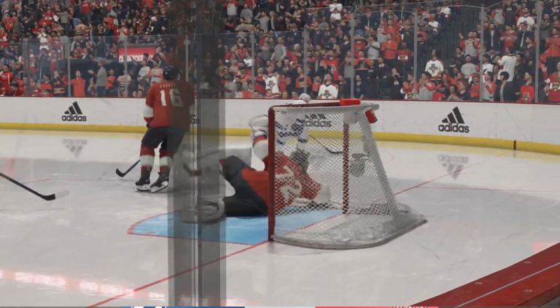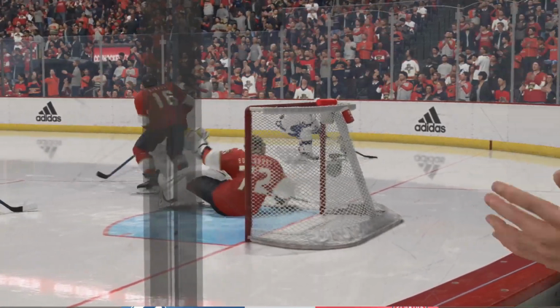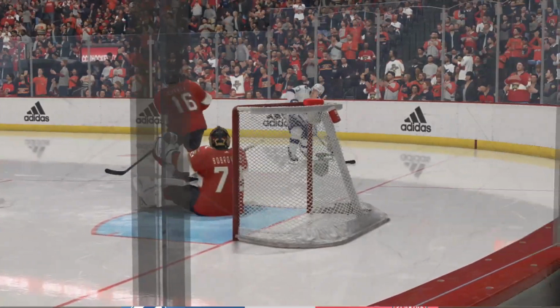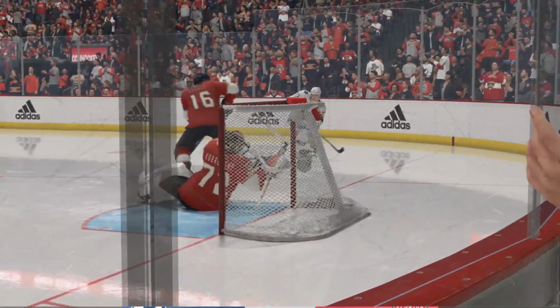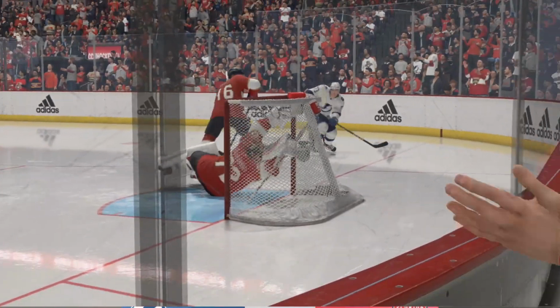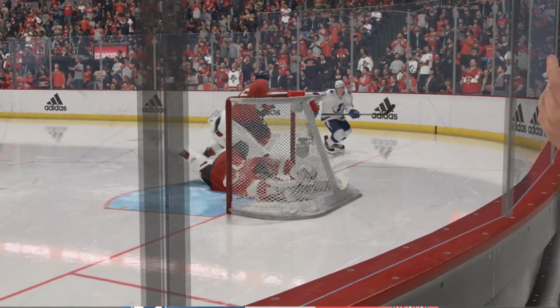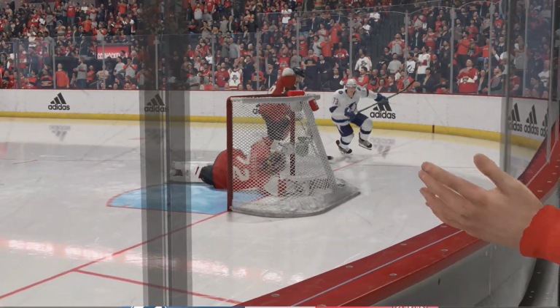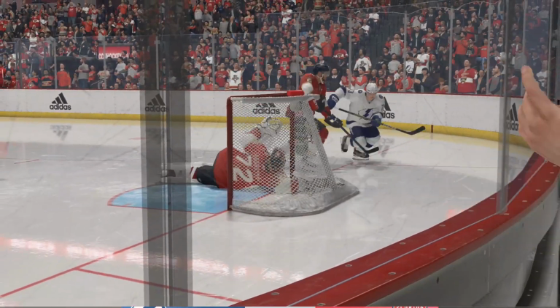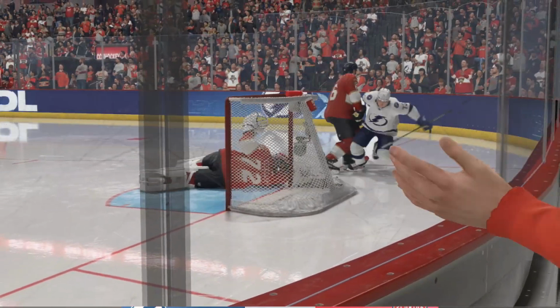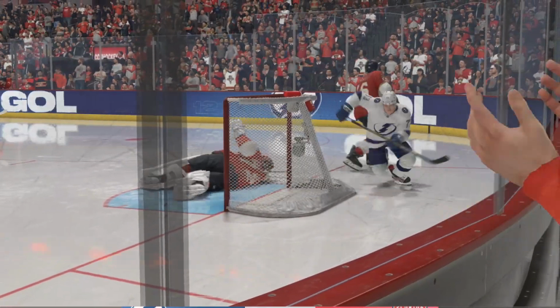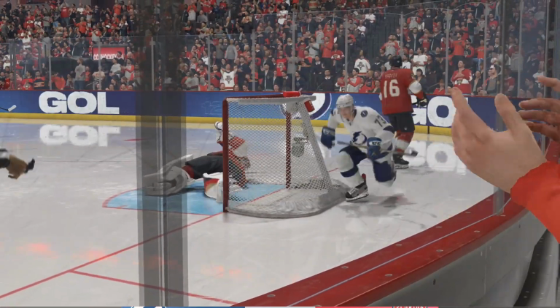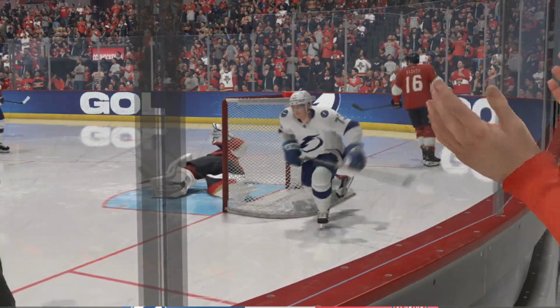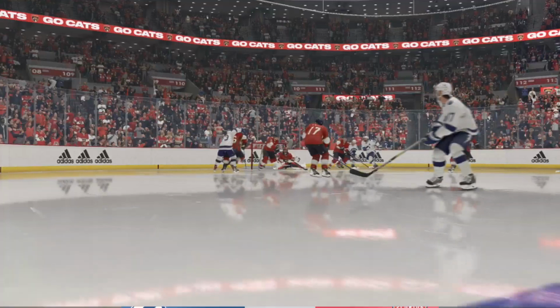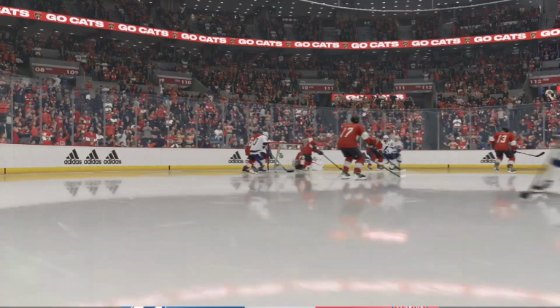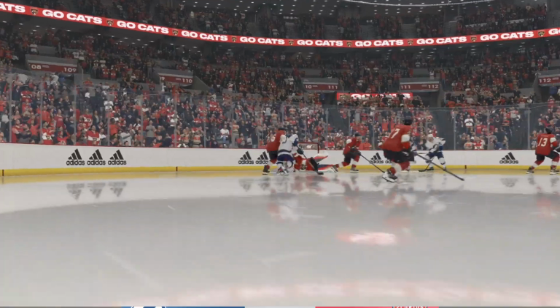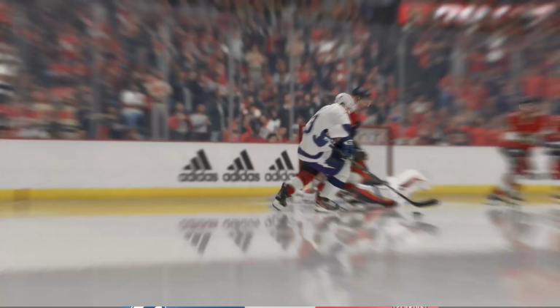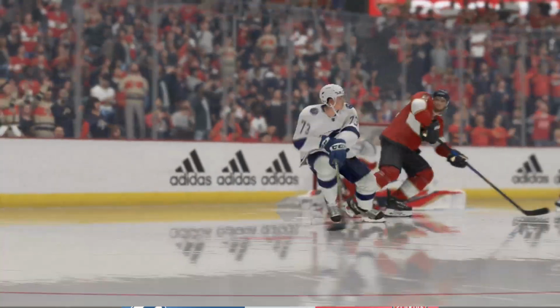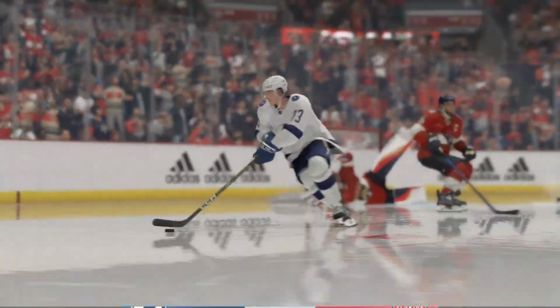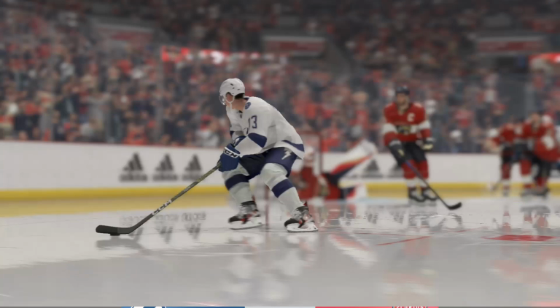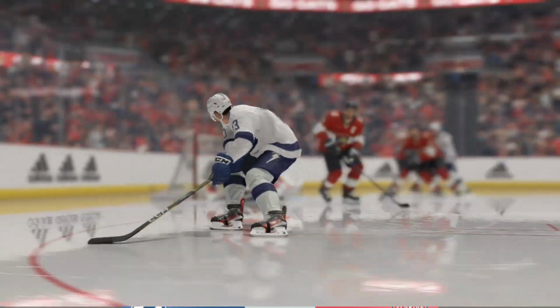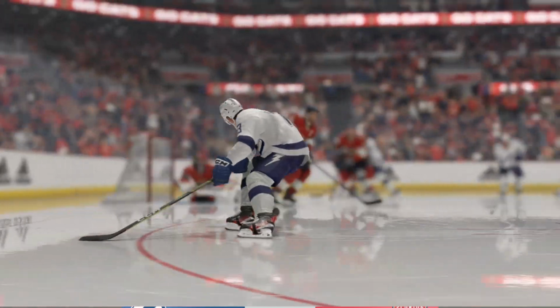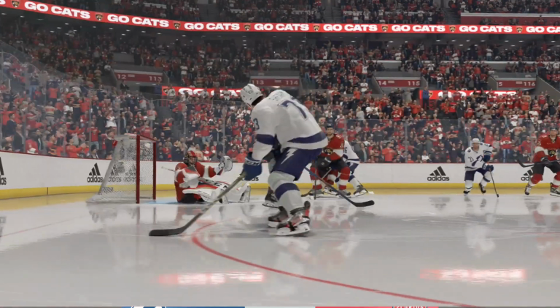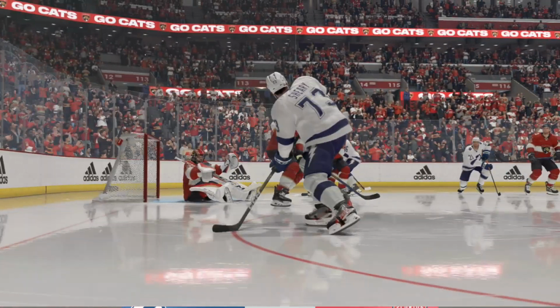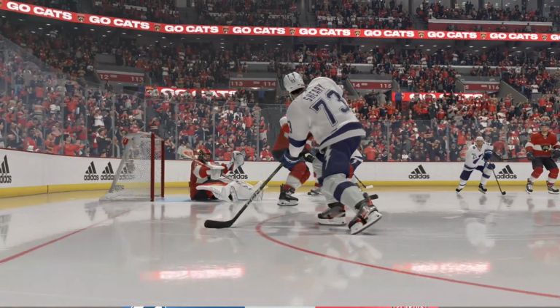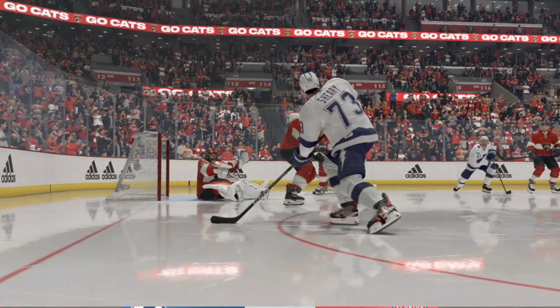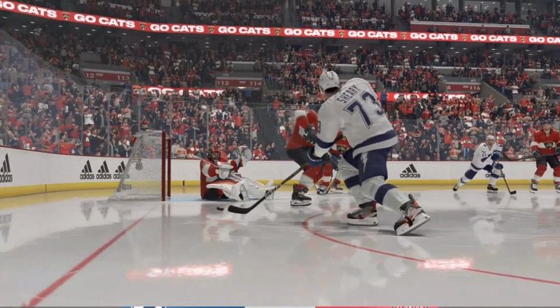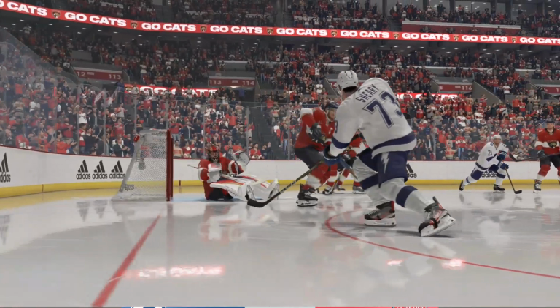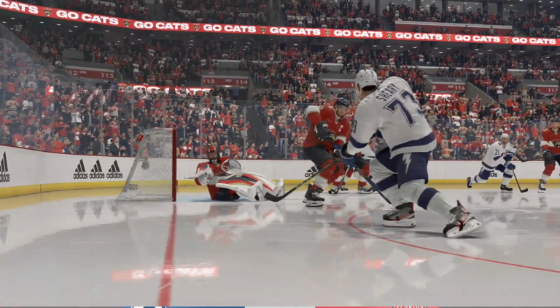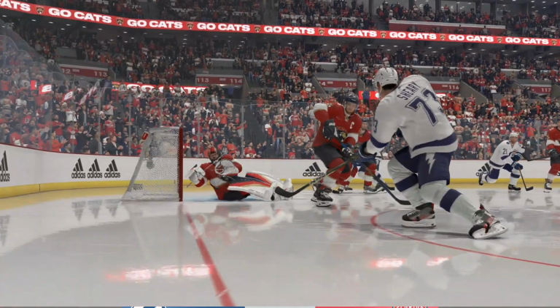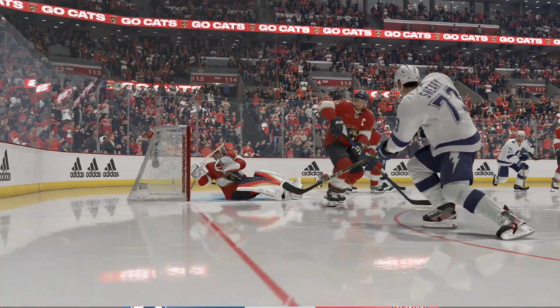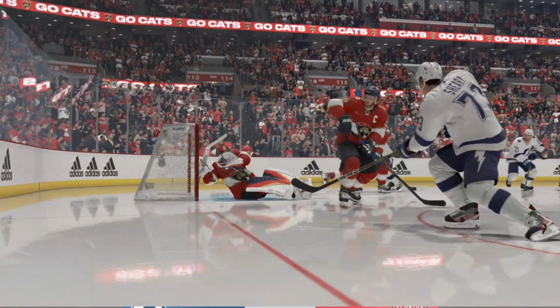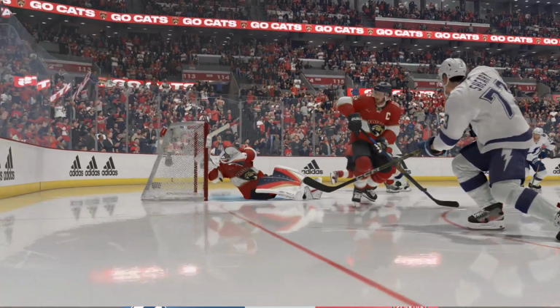He had his eyes on the puck, he trapped it perfectly, and got himself set to position, James. I thought he had it, he got a good chunk of it, but he didn't get it all.